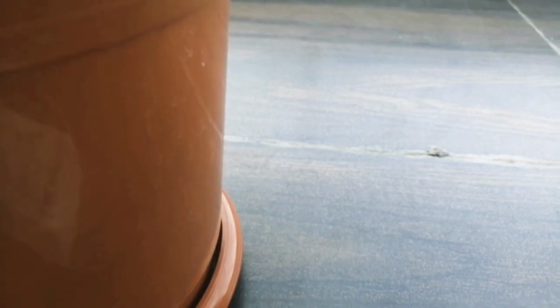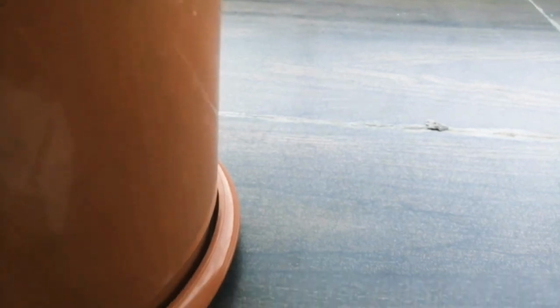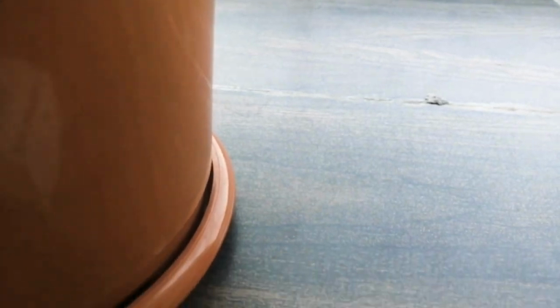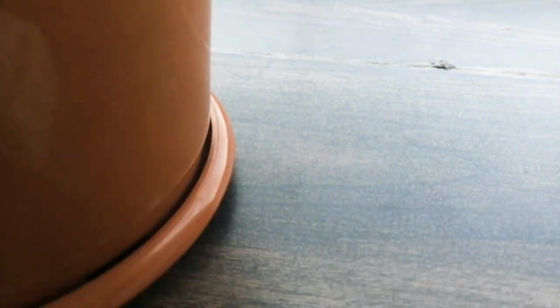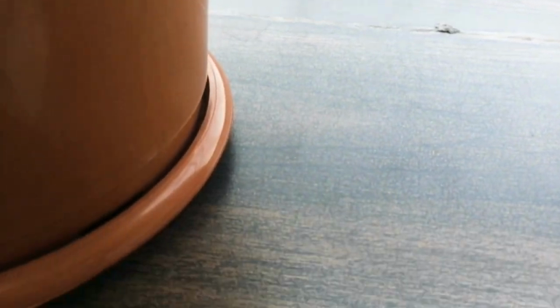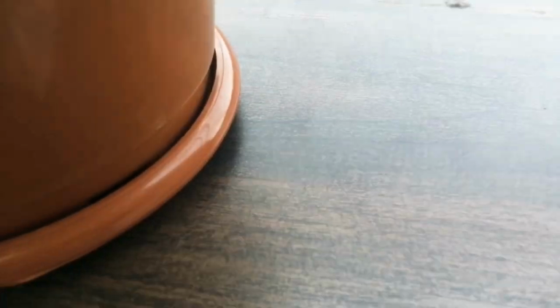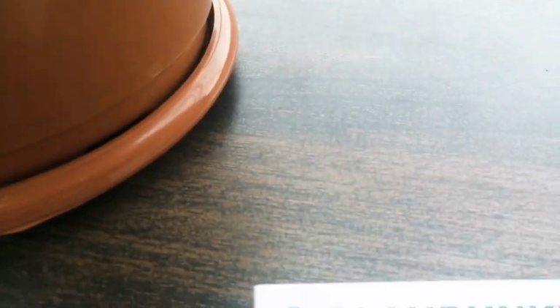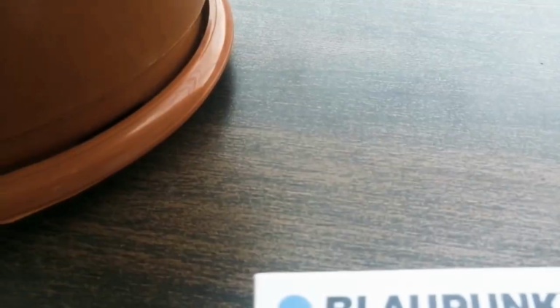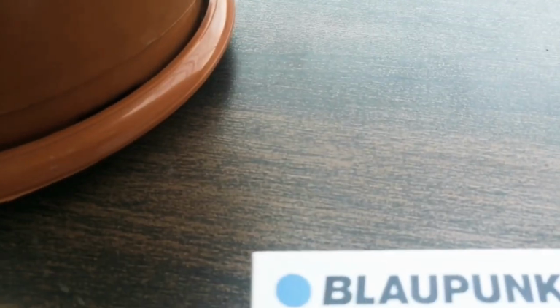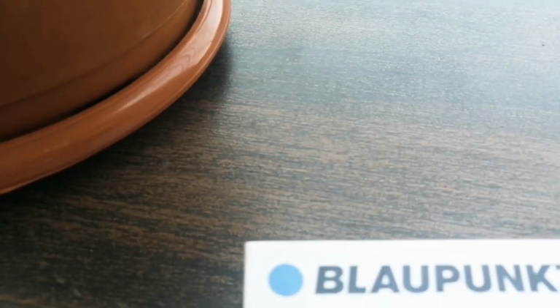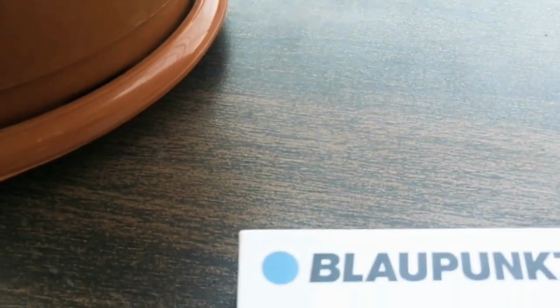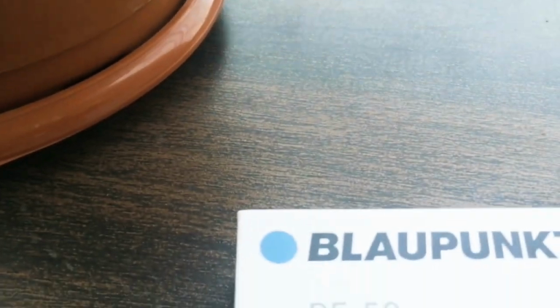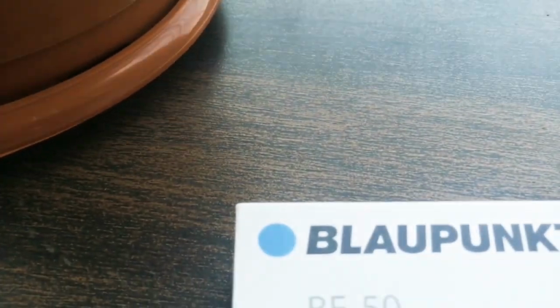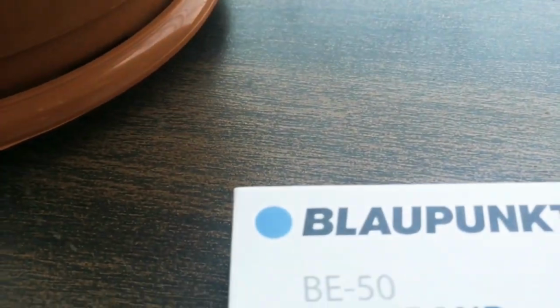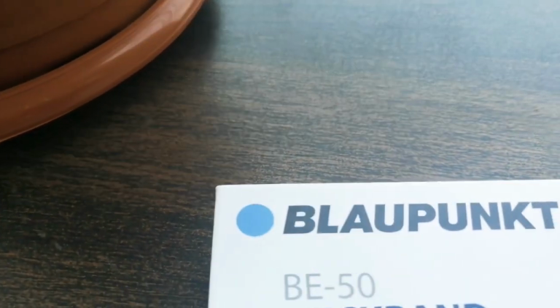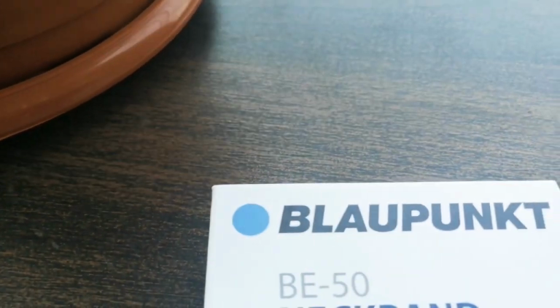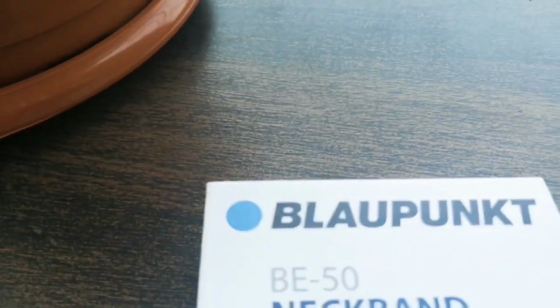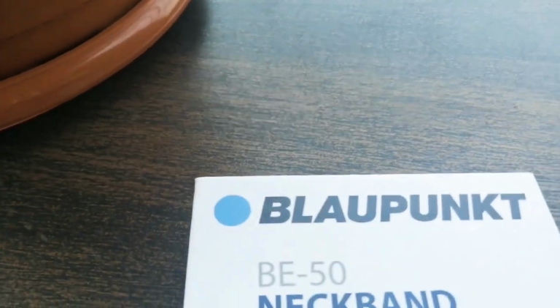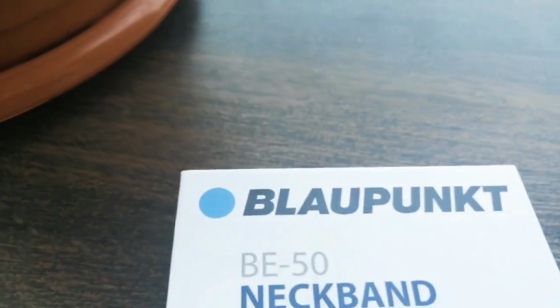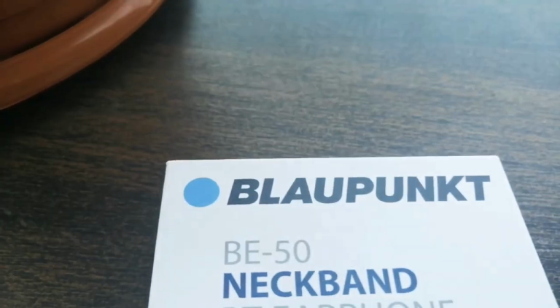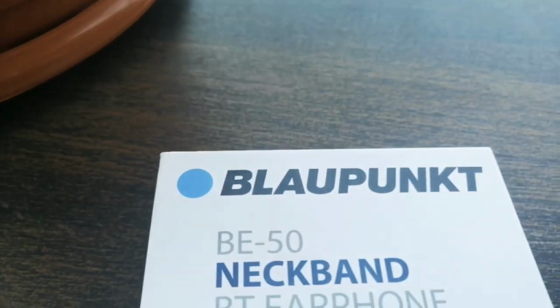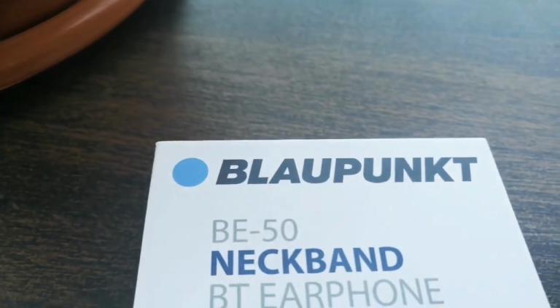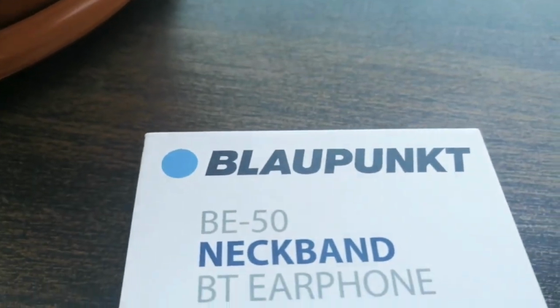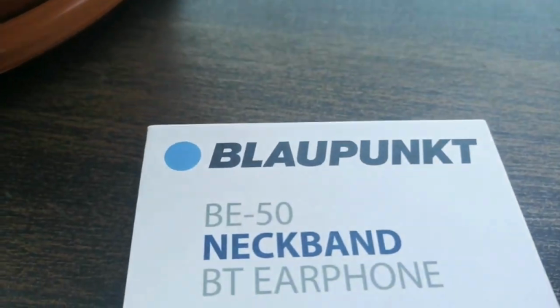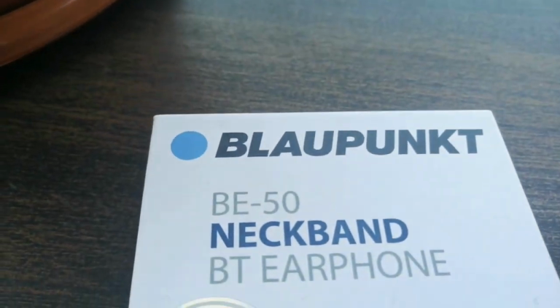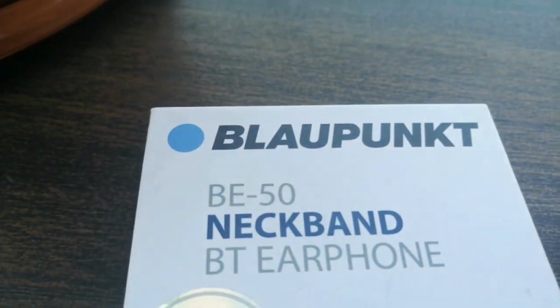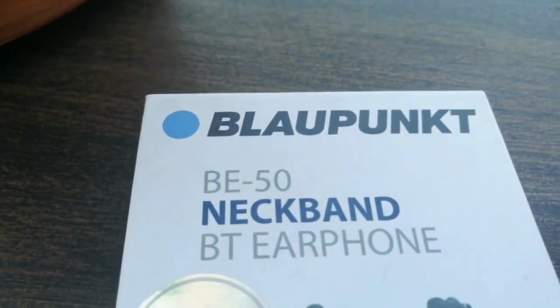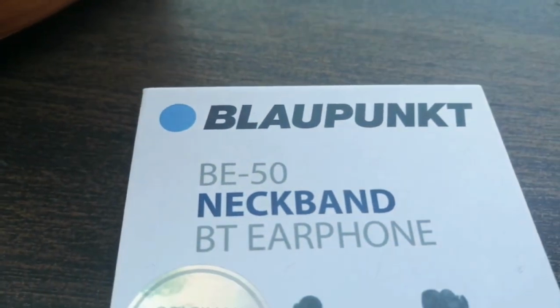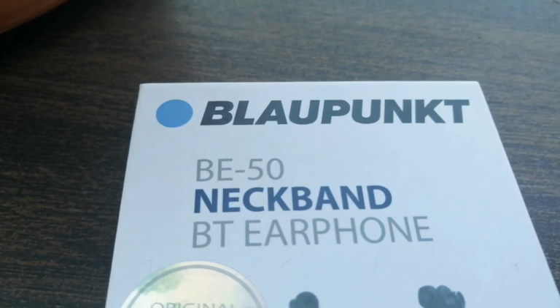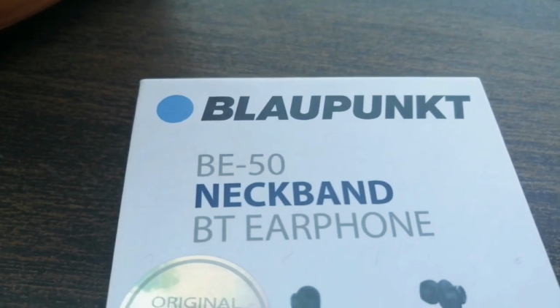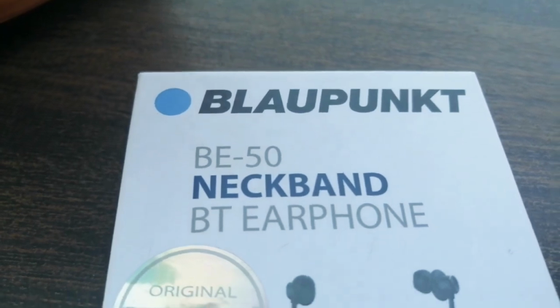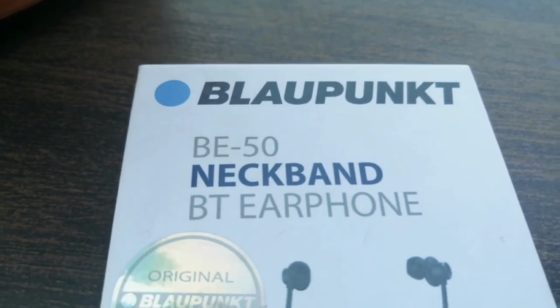Okay, so we got a Bupank BE-50 neckband.